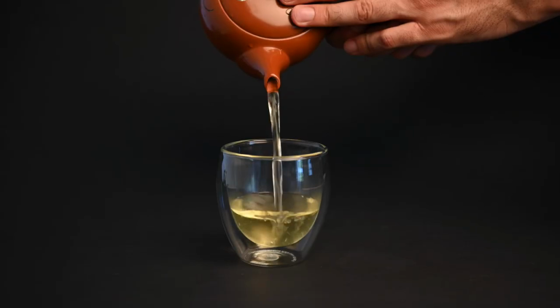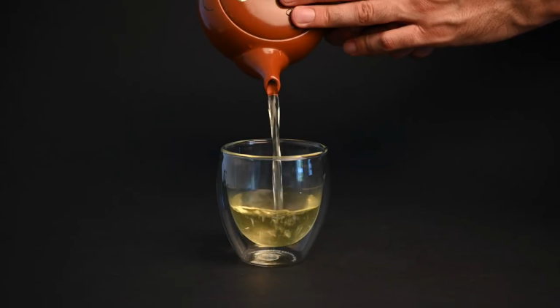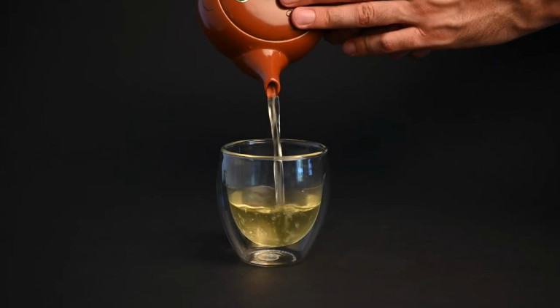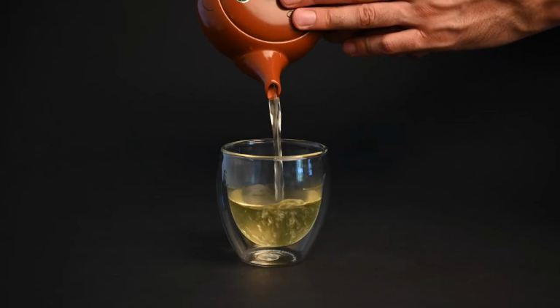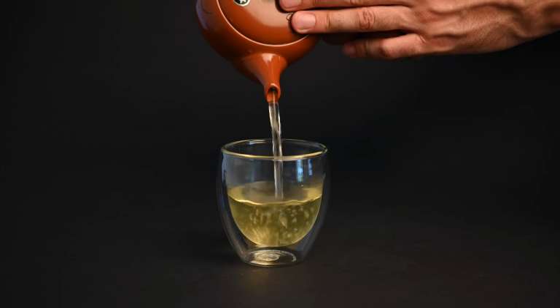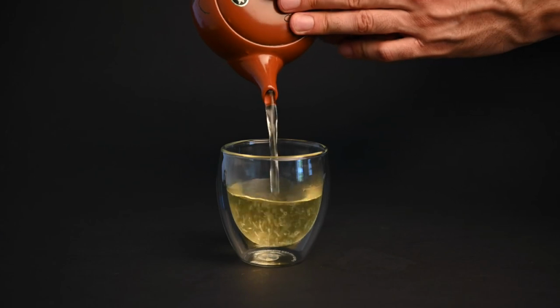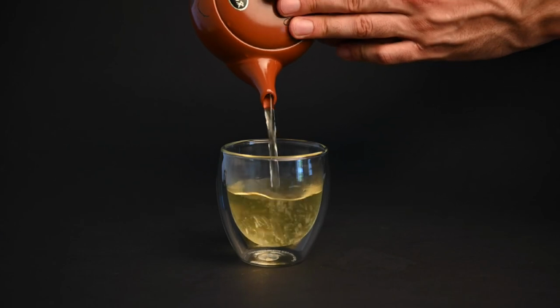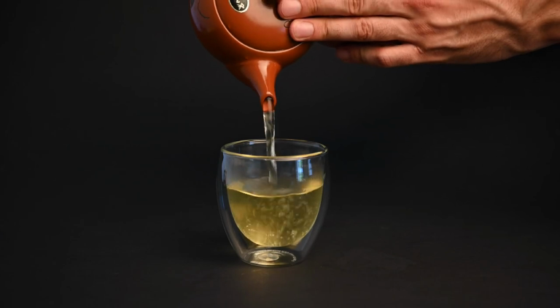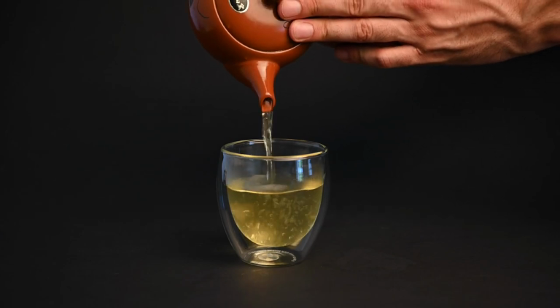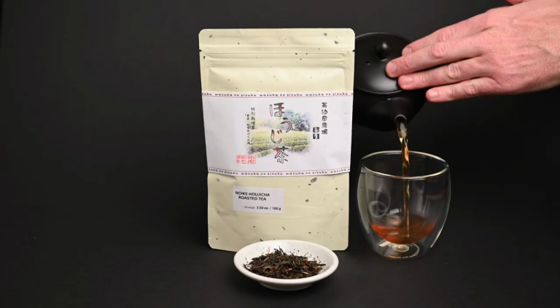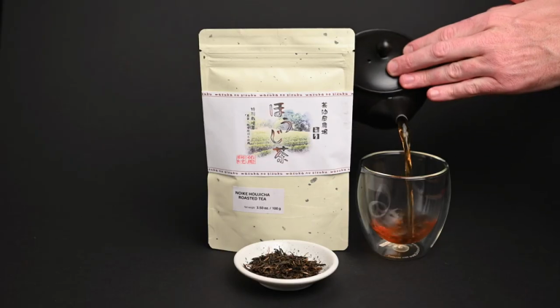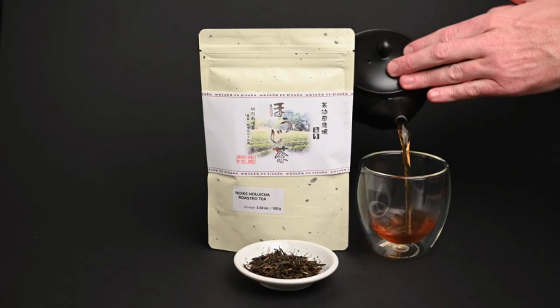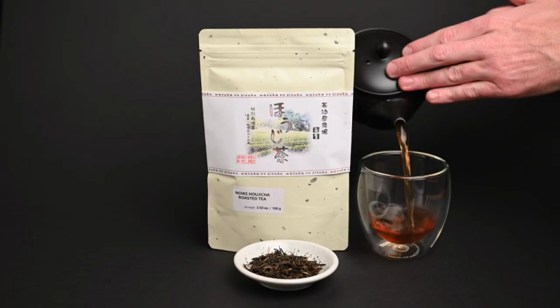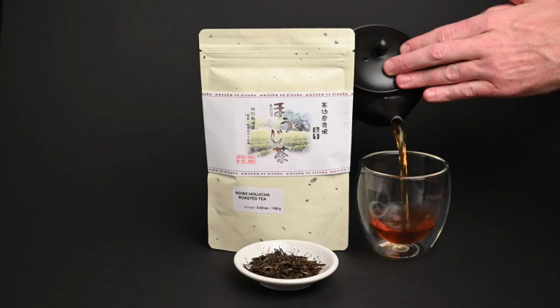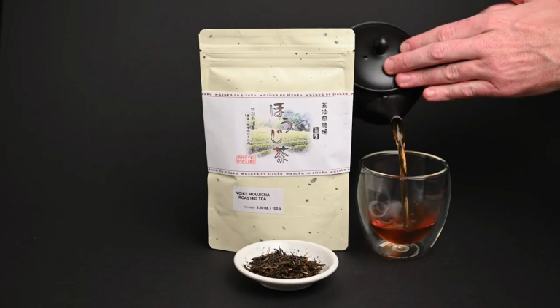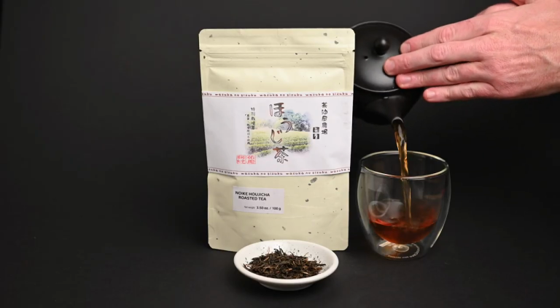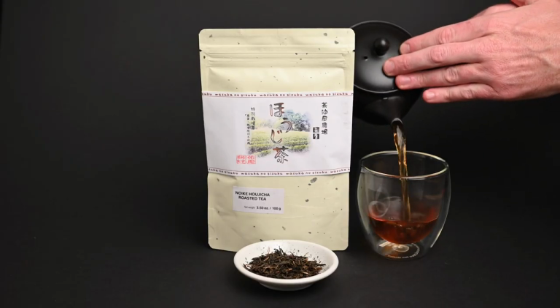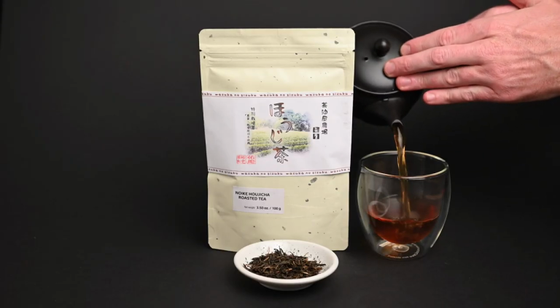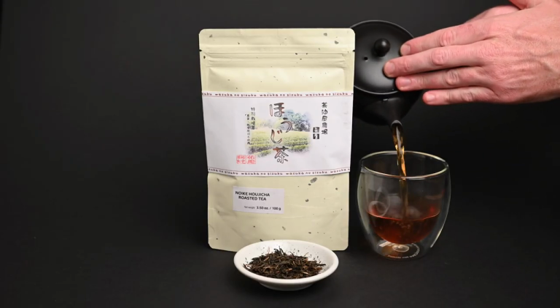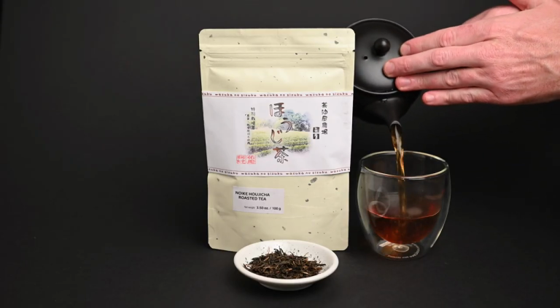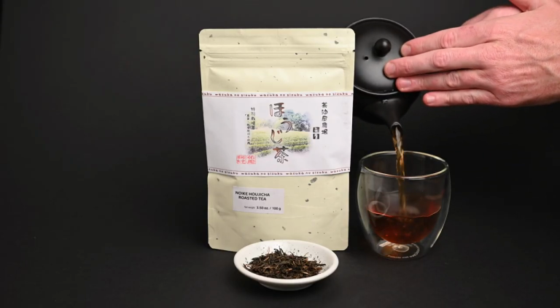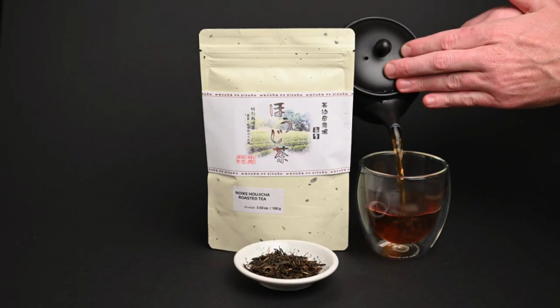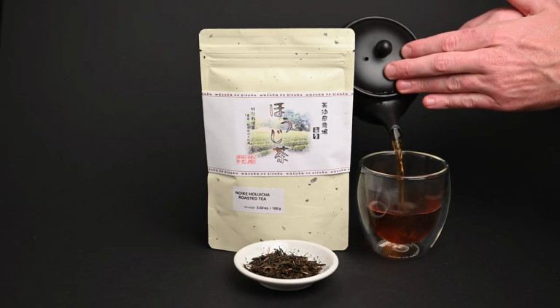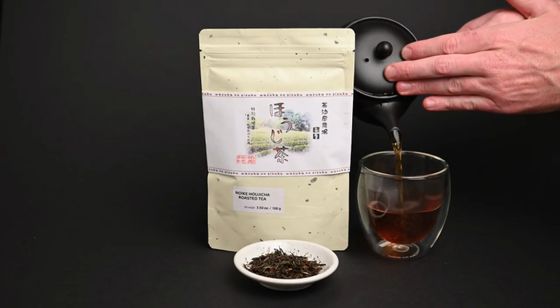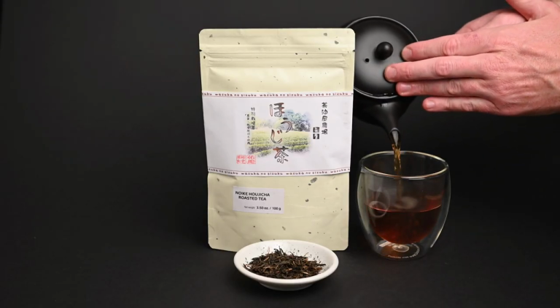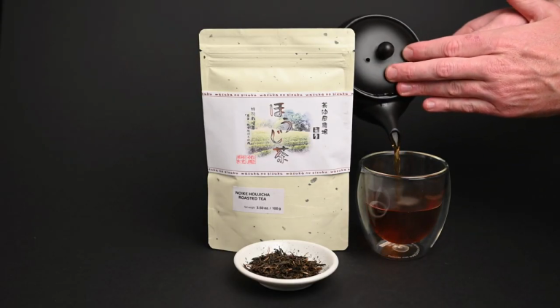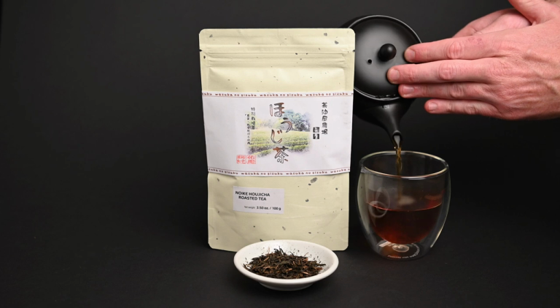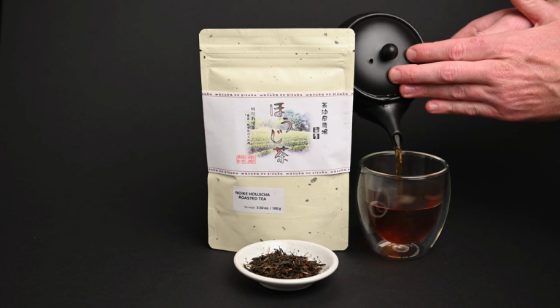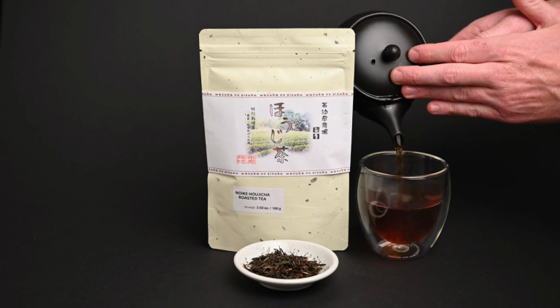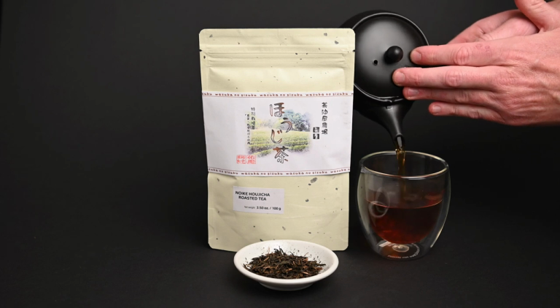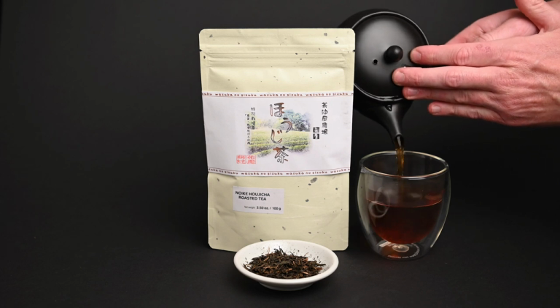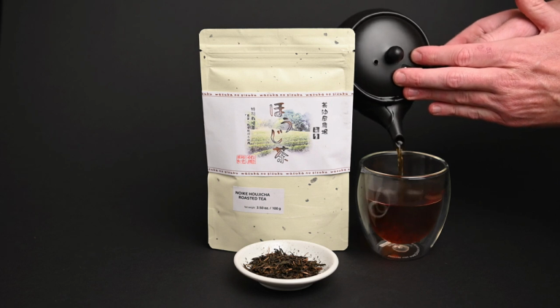Some teas like bancha, genmaicha, and hojicha are even cheaper, giving you a great entry point into the world of high-quality Japanese green tea.